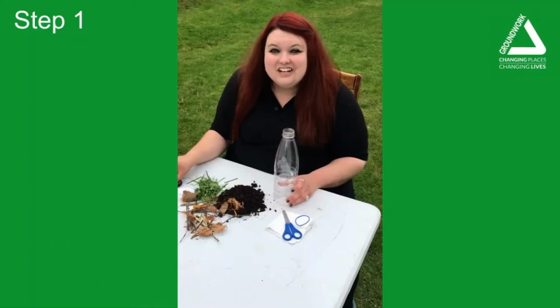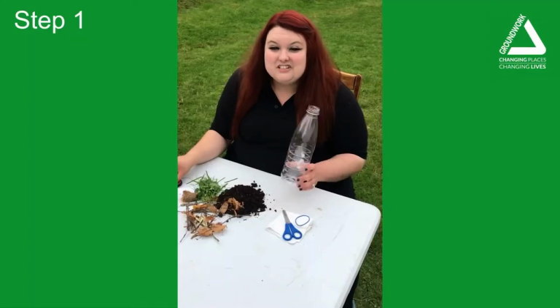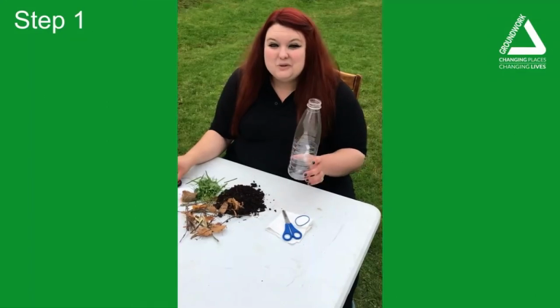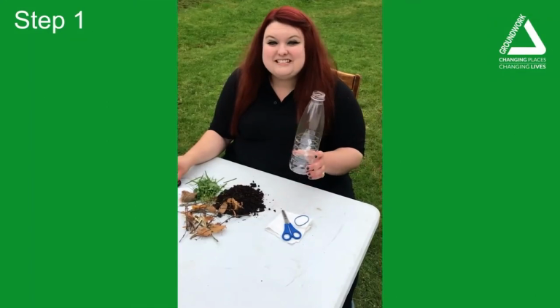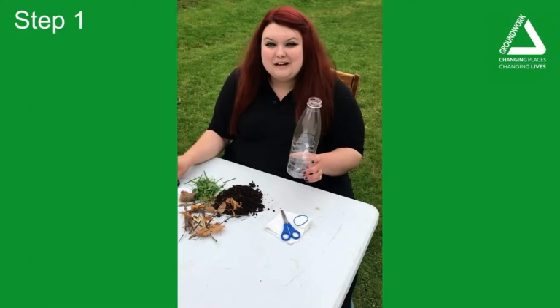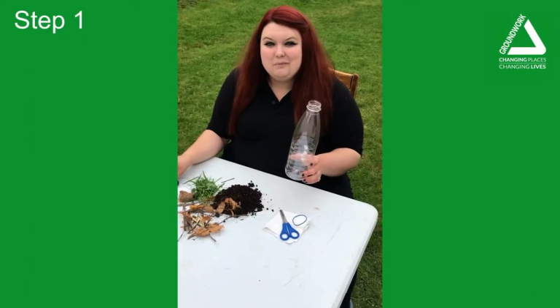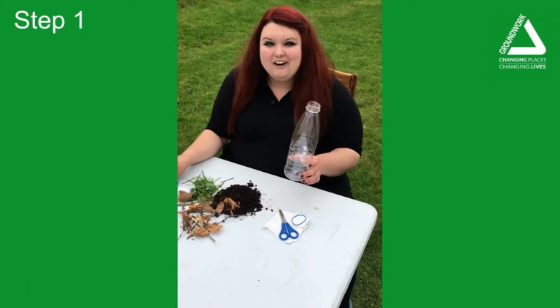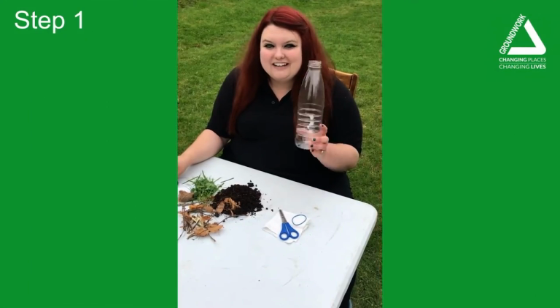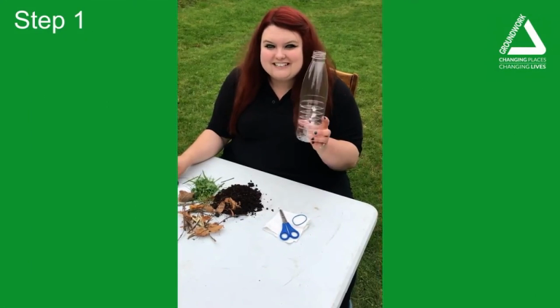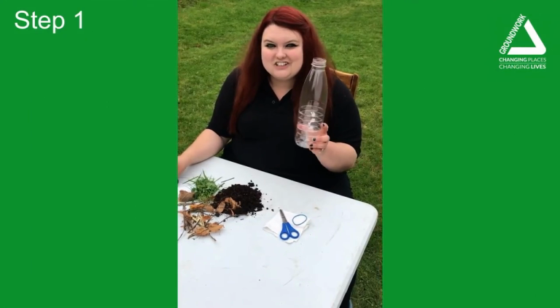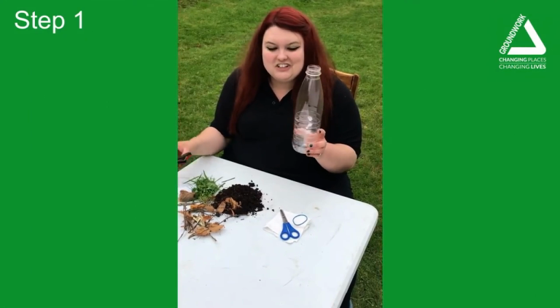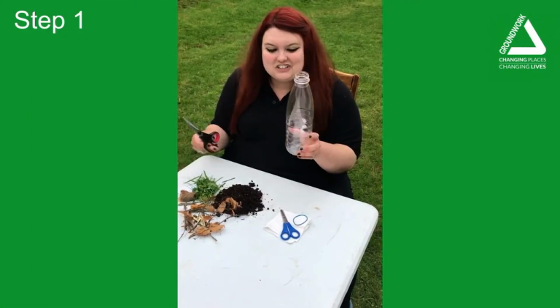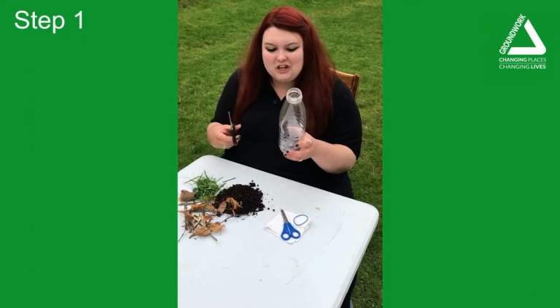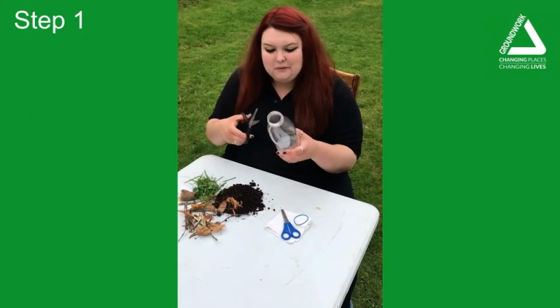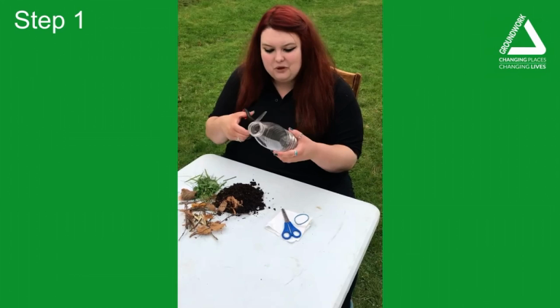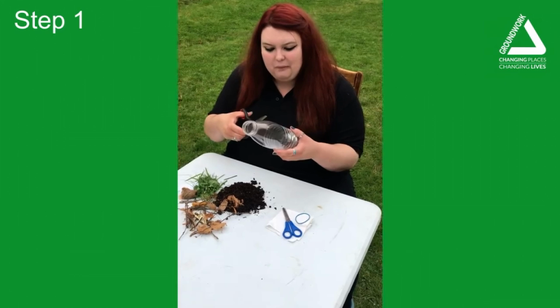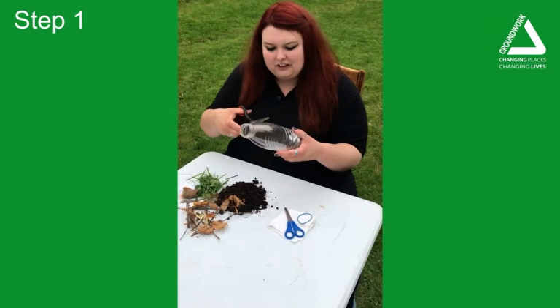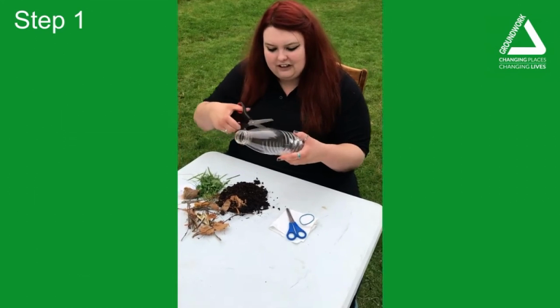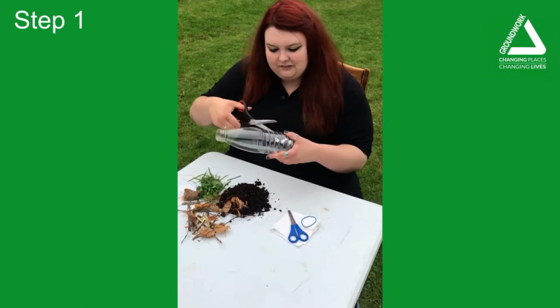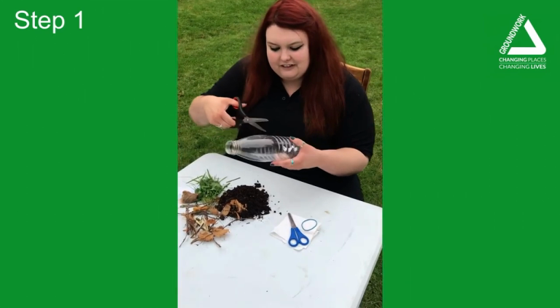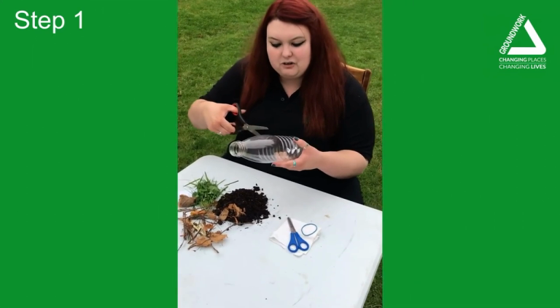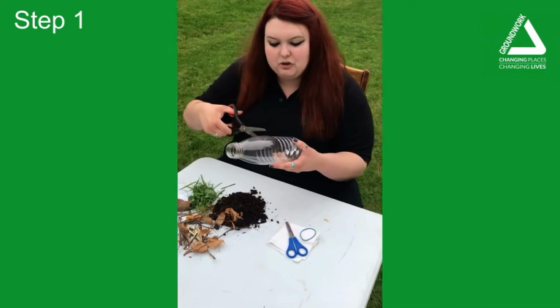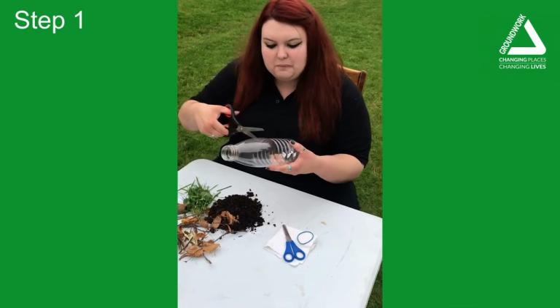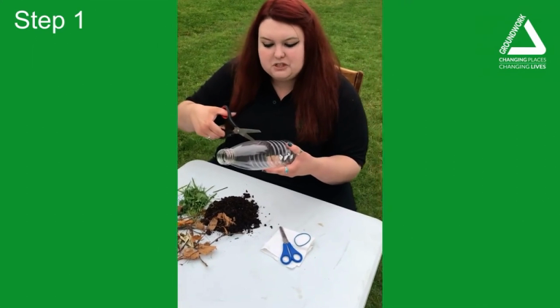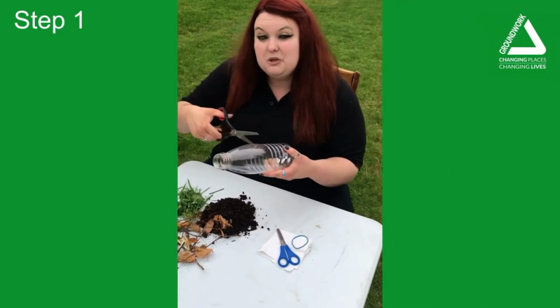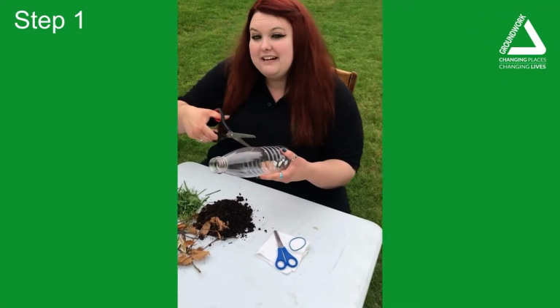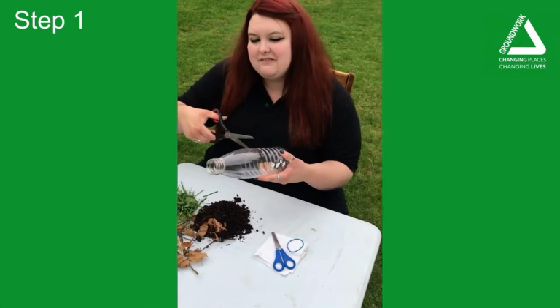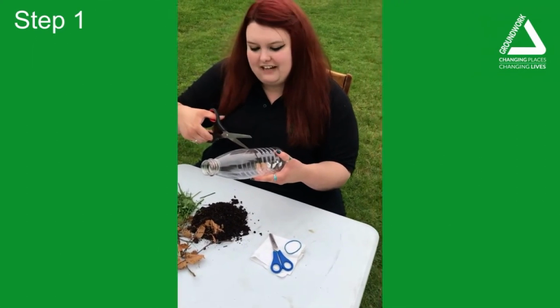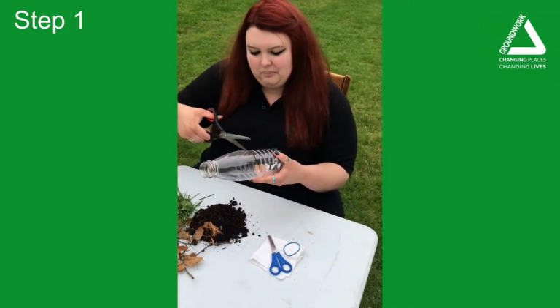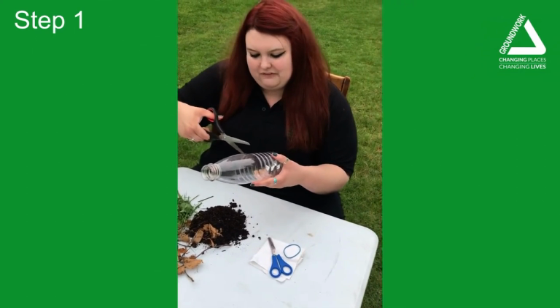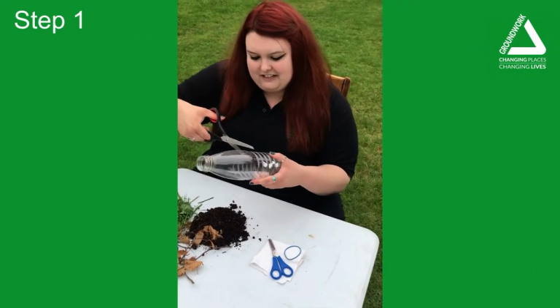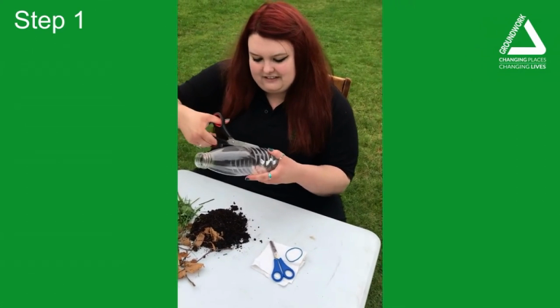Step one is to cut the top of your bottle off. Grown-ups, you might have to help with this.